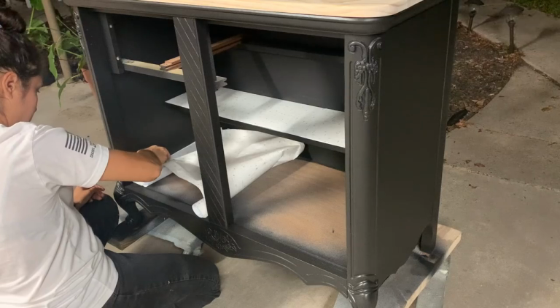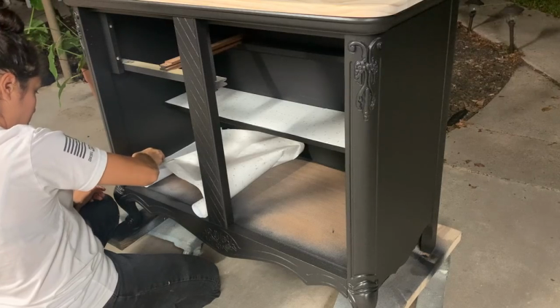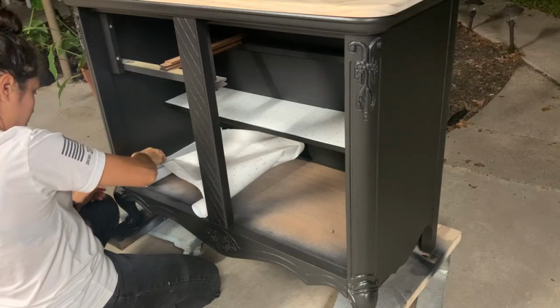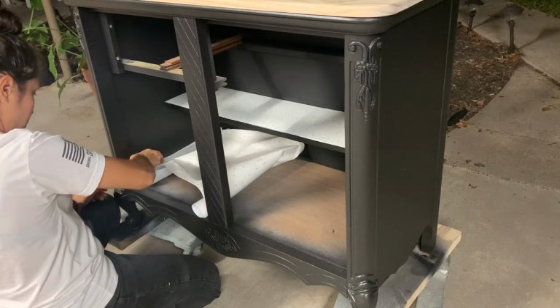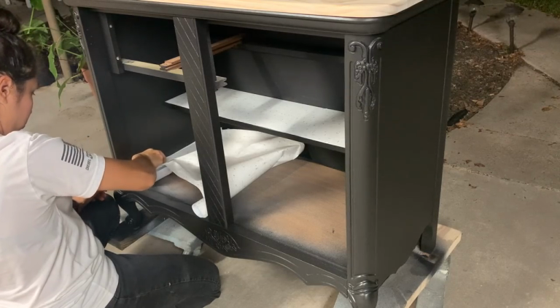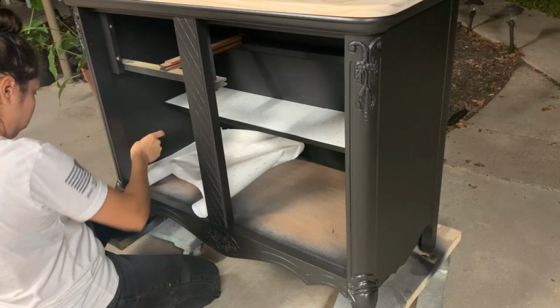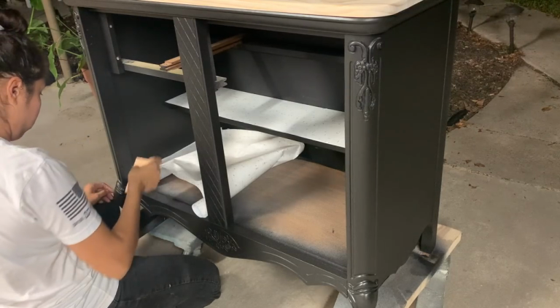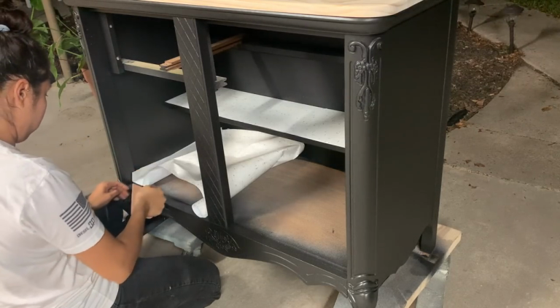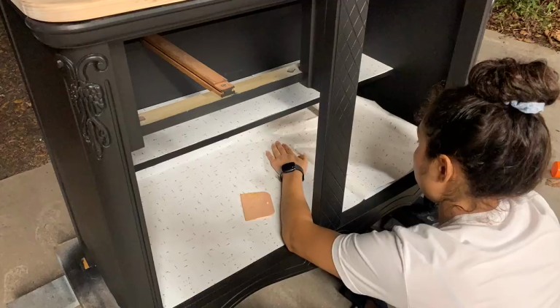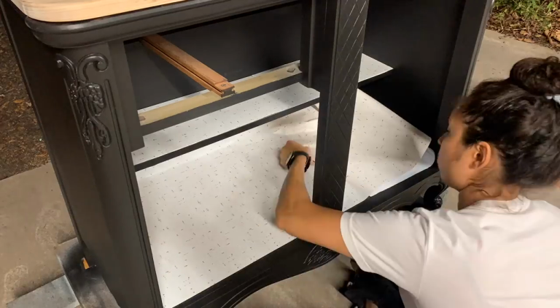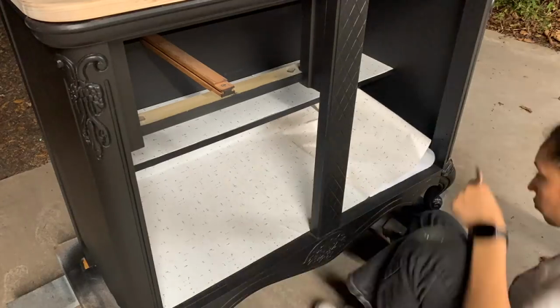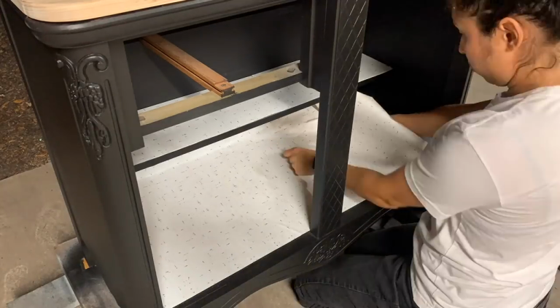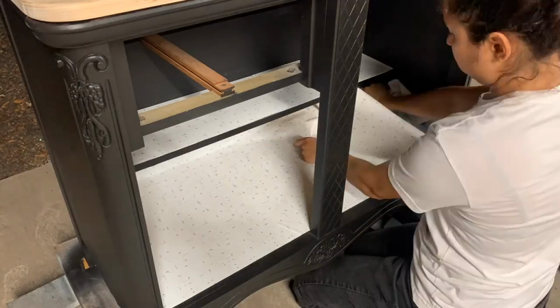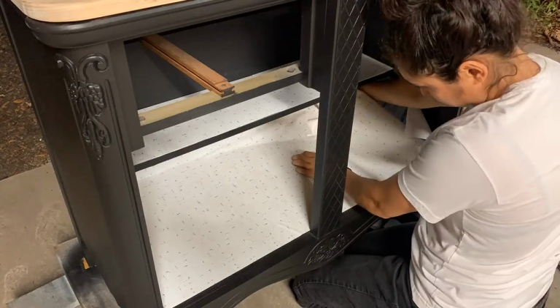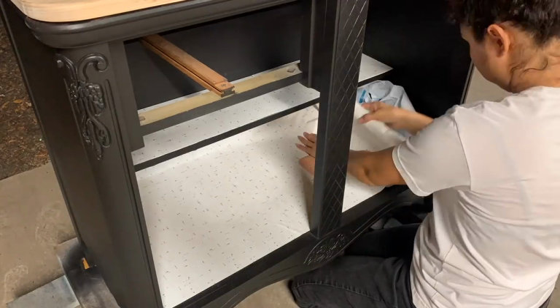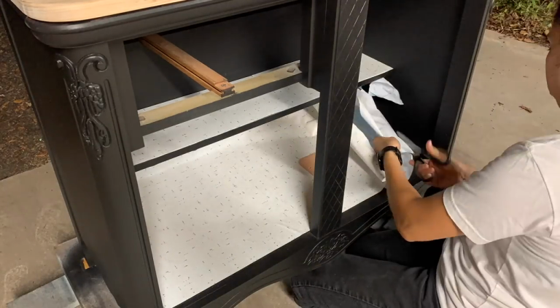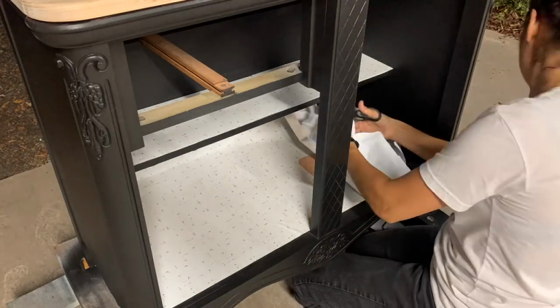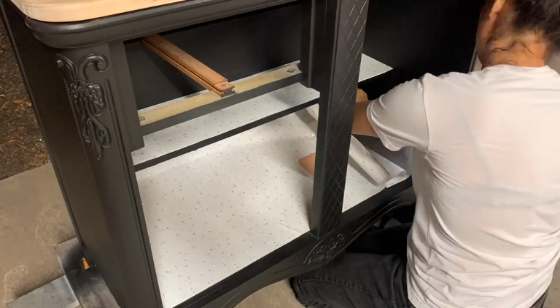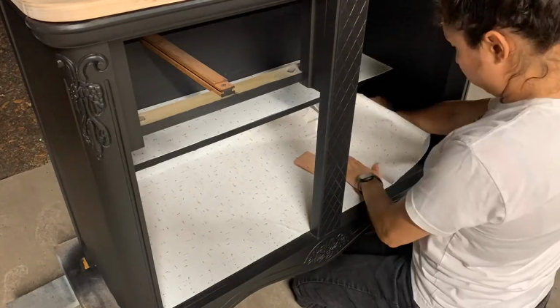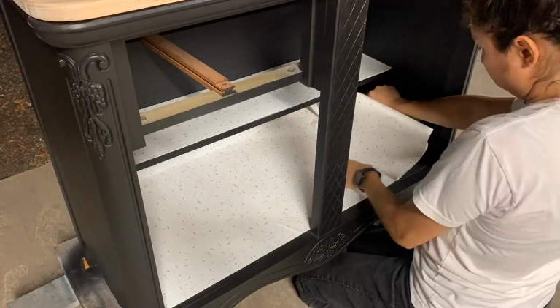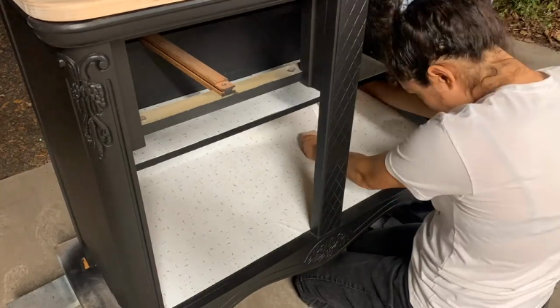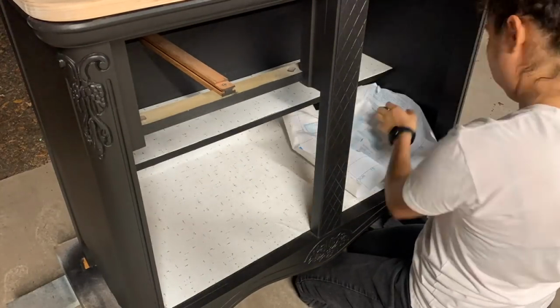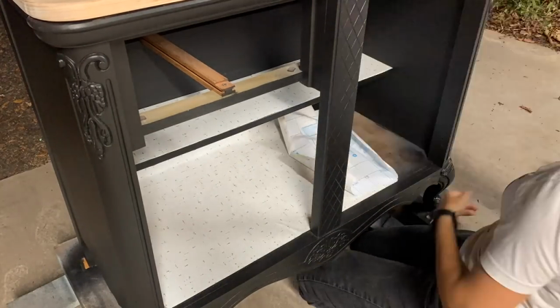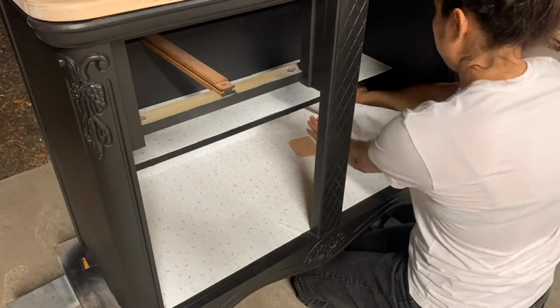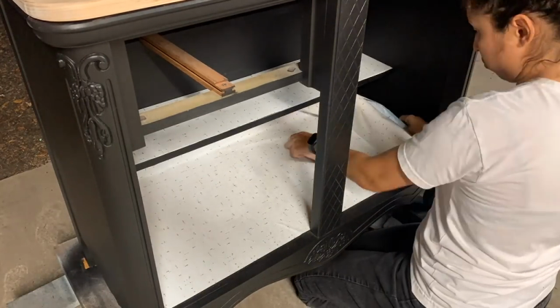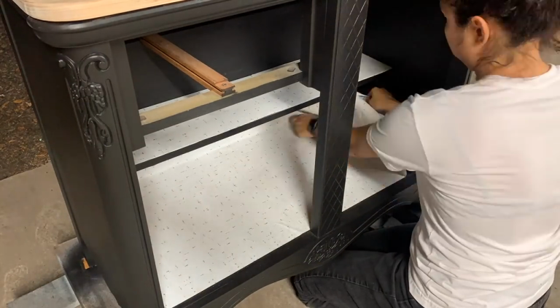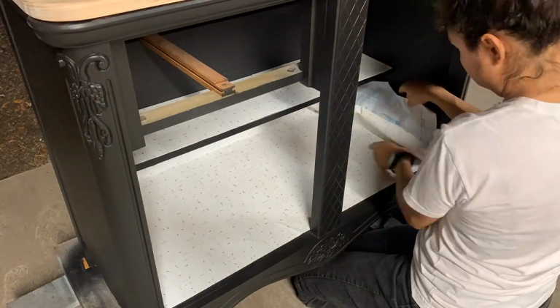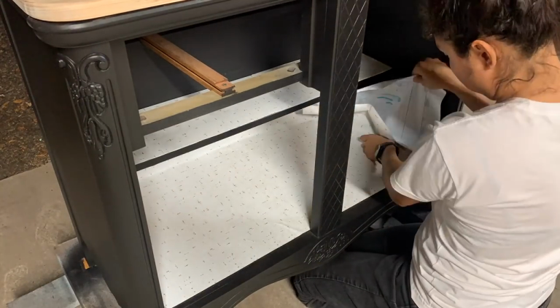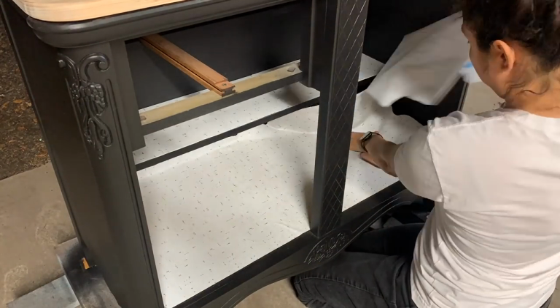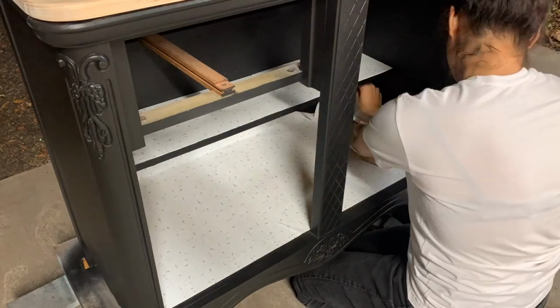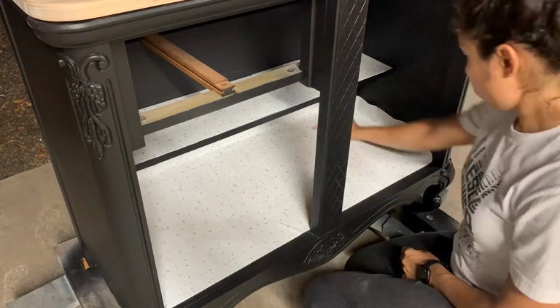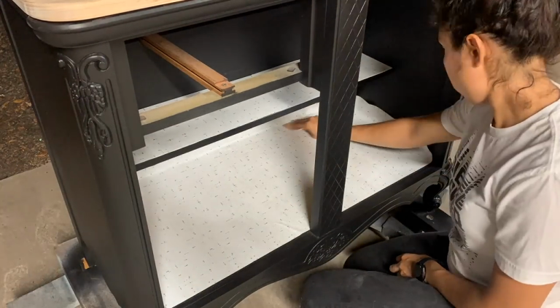While I waited on the wash to completely dry, I added contact paper to the shelves as well as the drawer bottom.